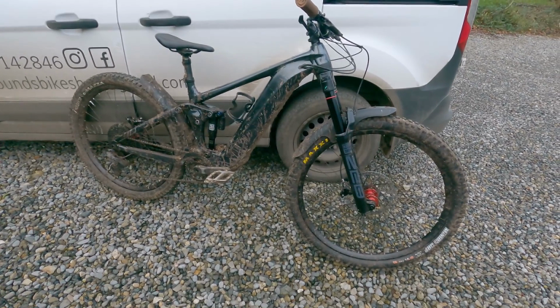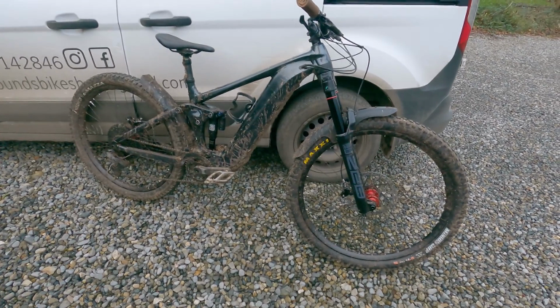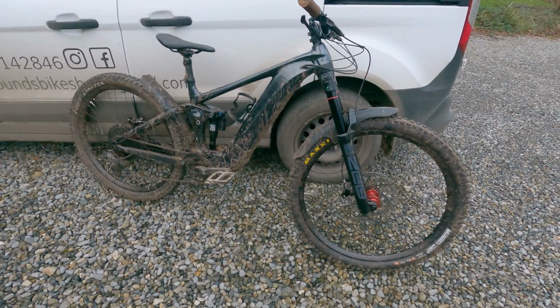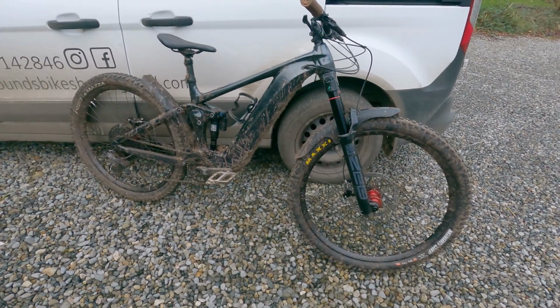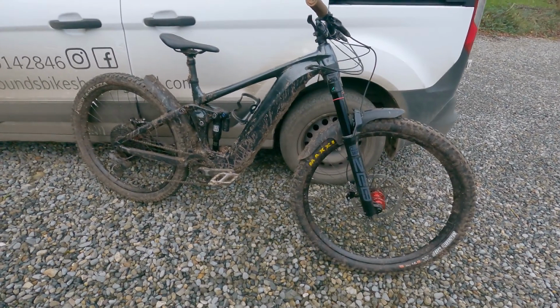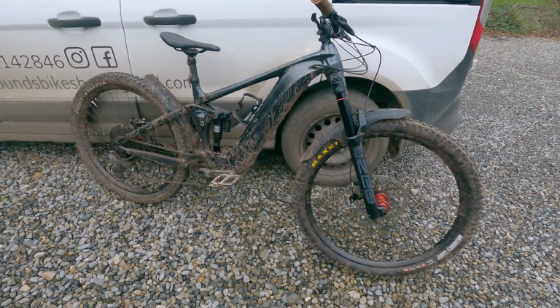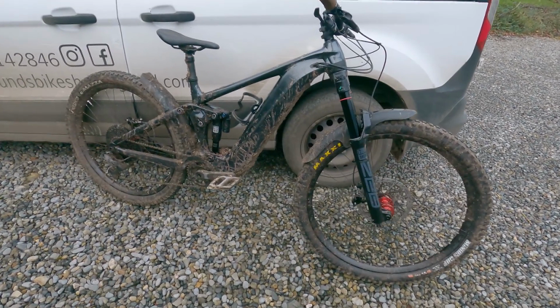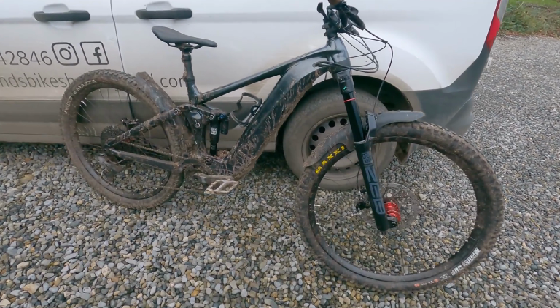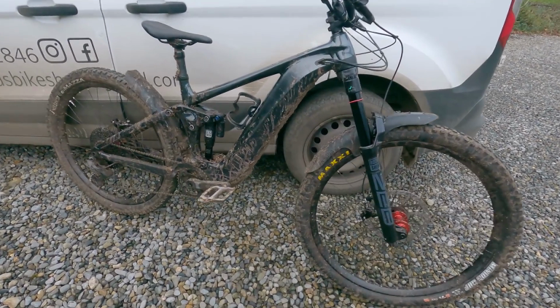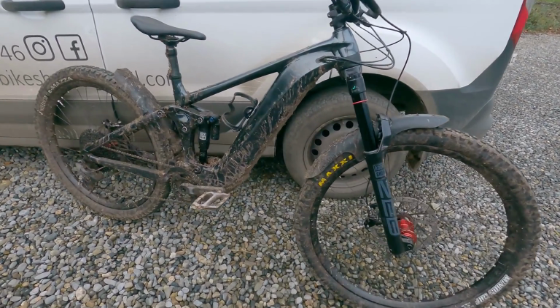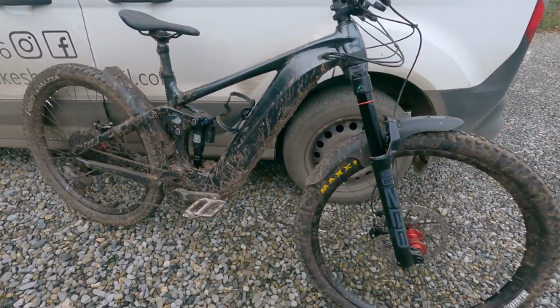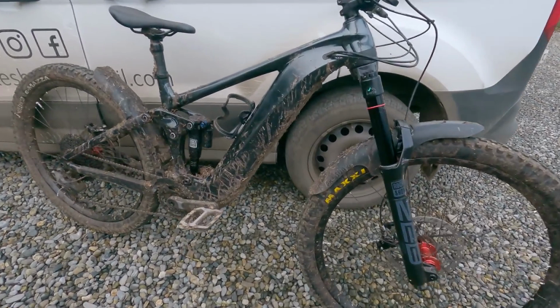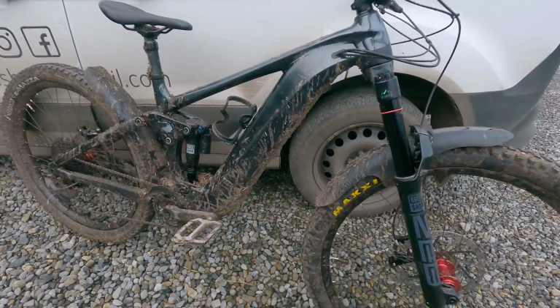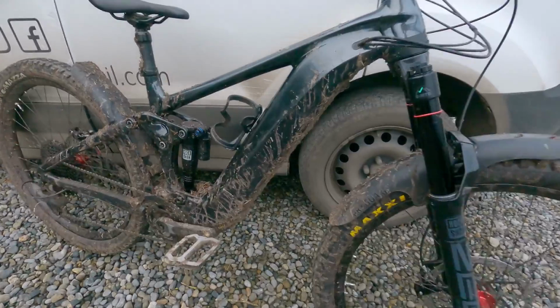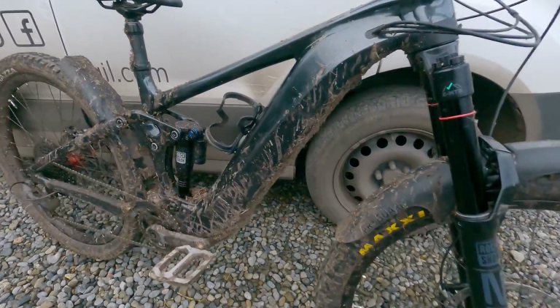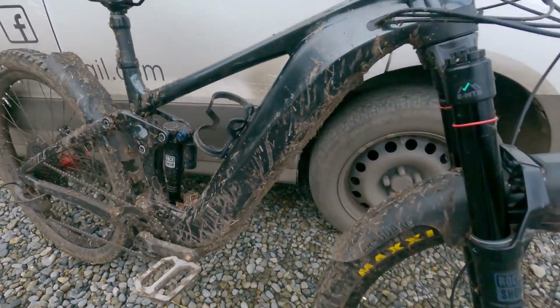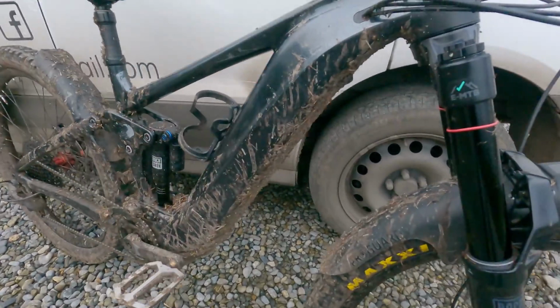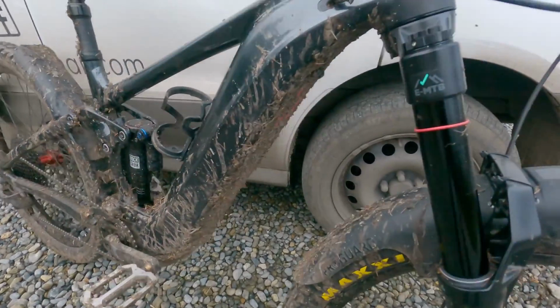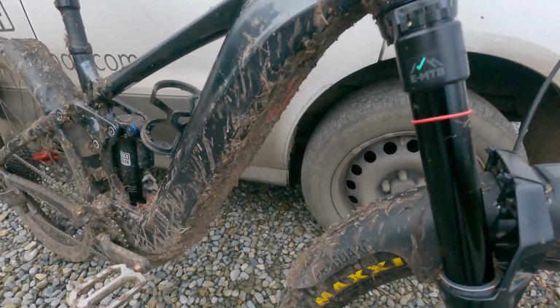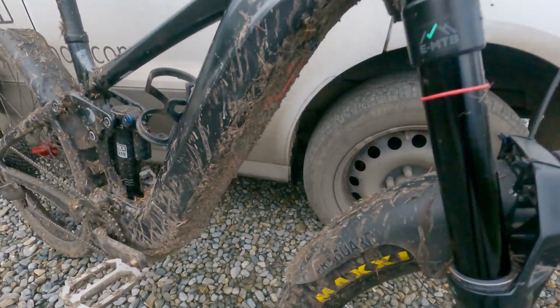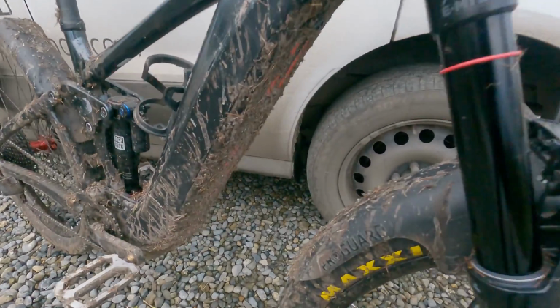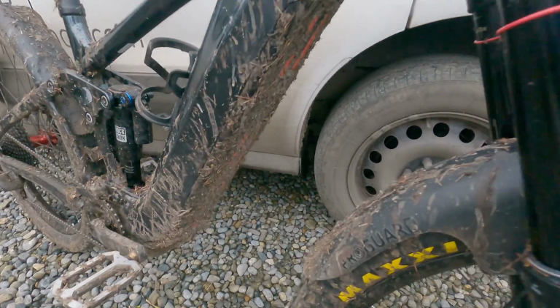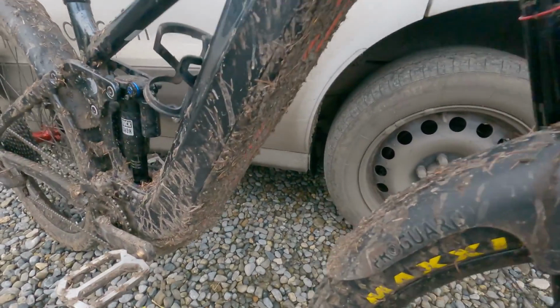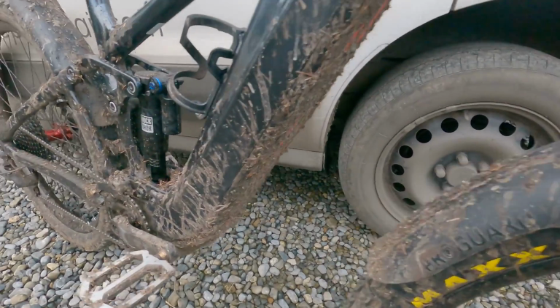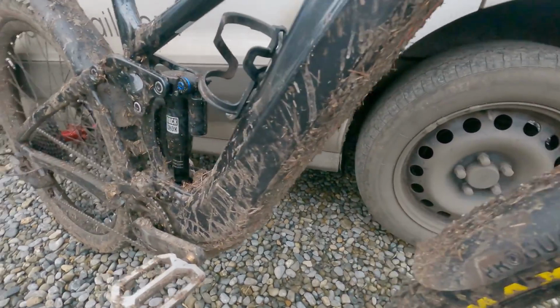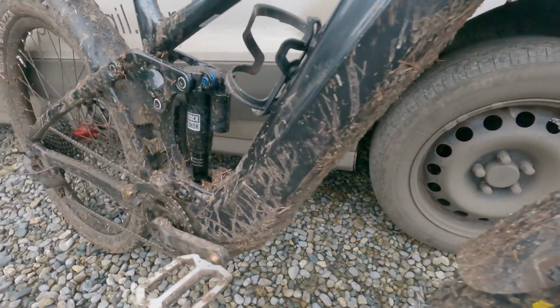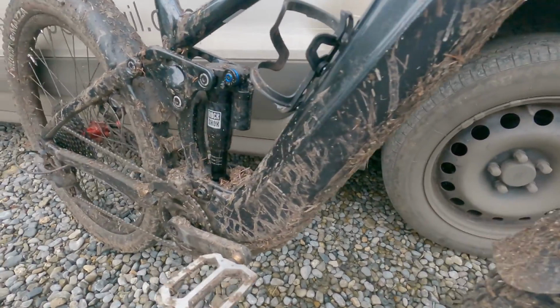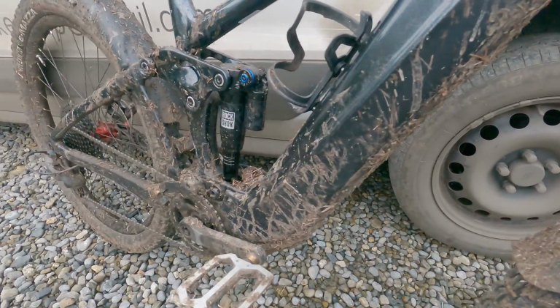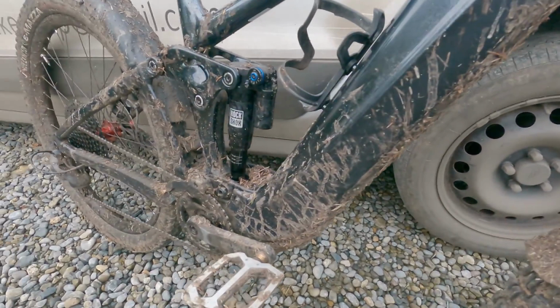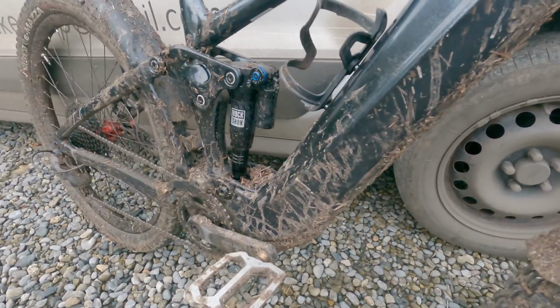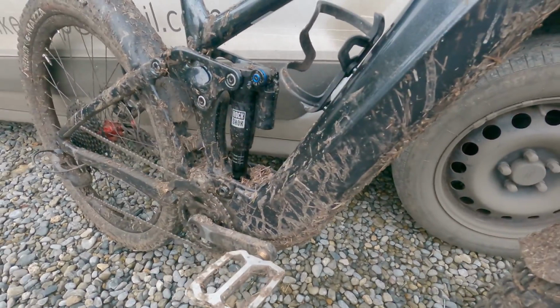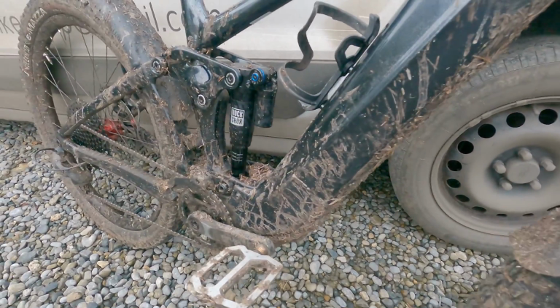Here it is. Fairly manky, as you can see. It's well used. I make no excuses.